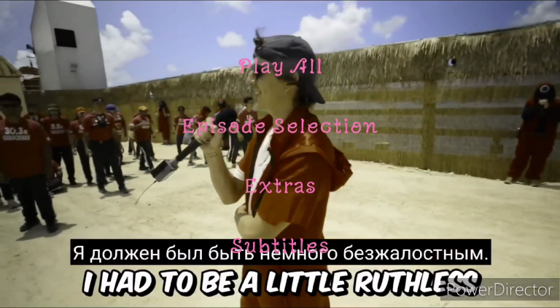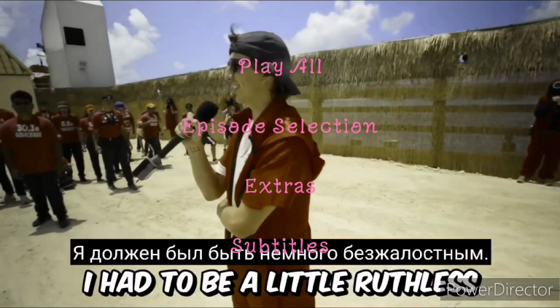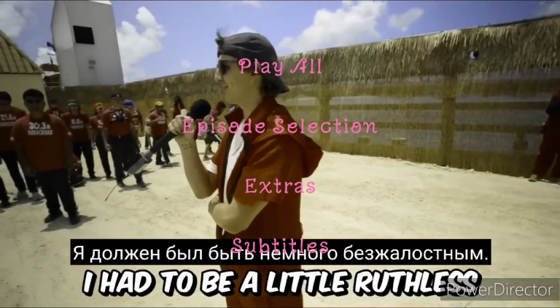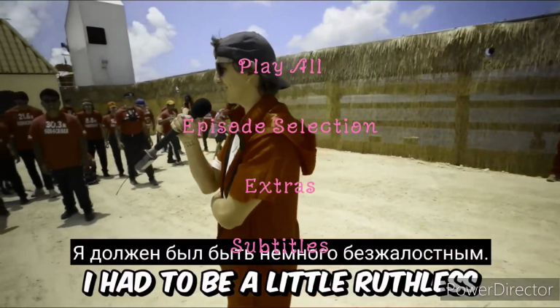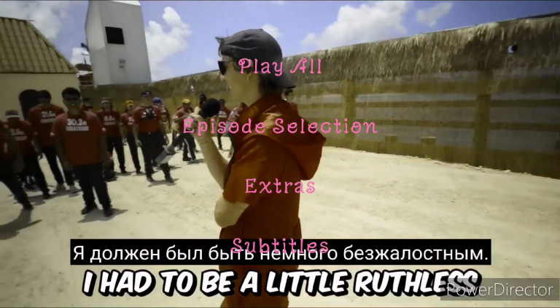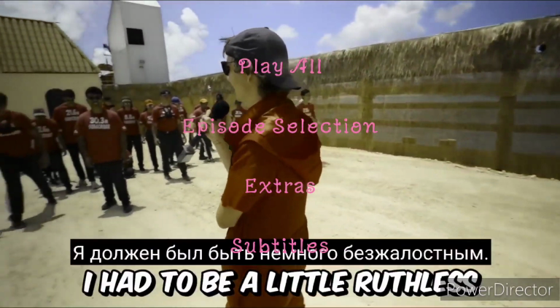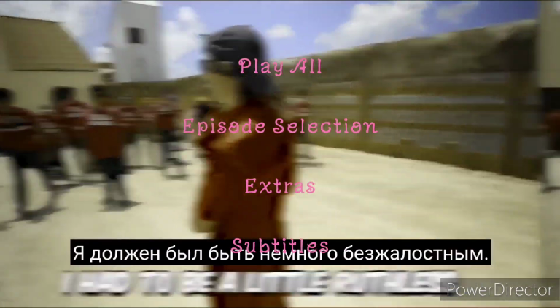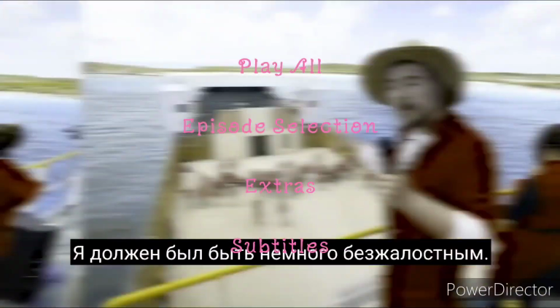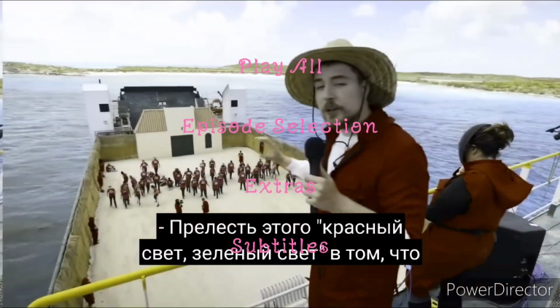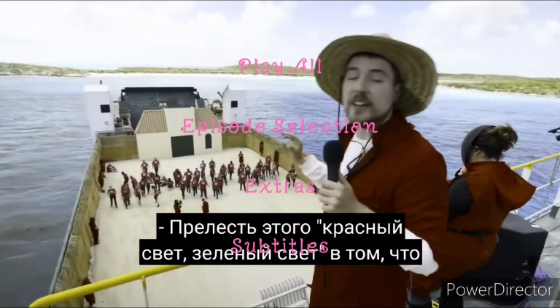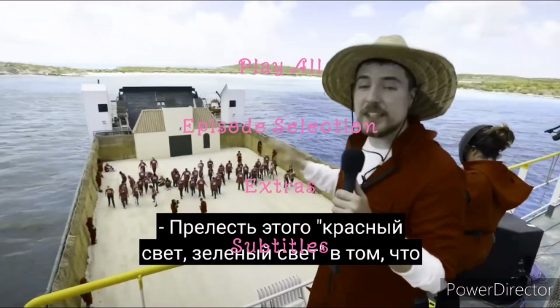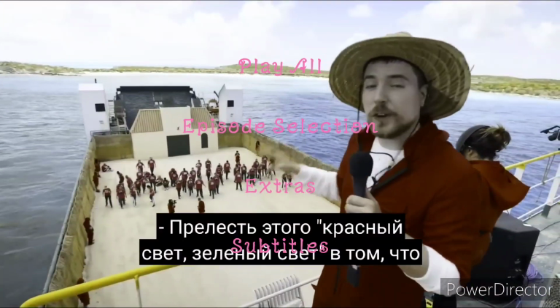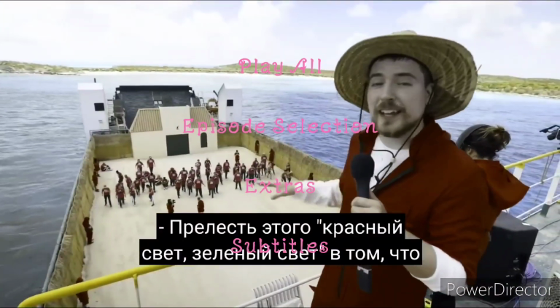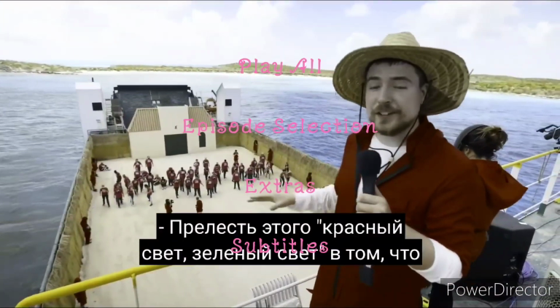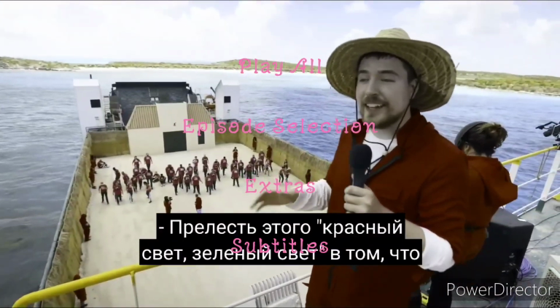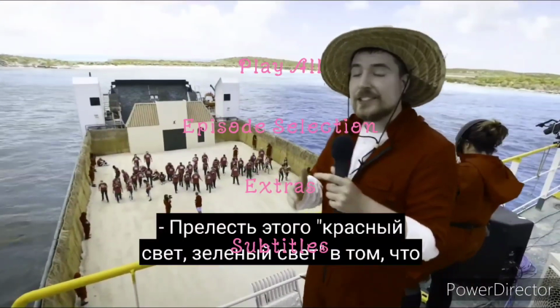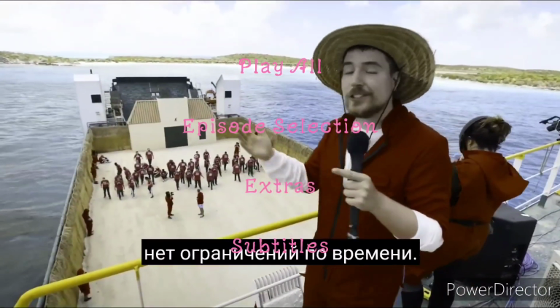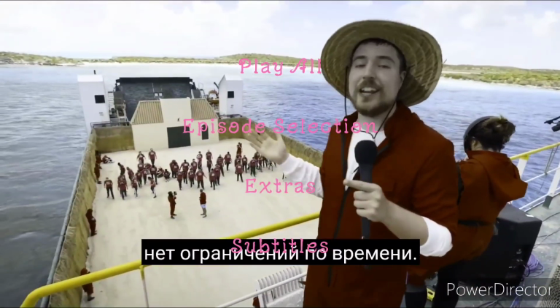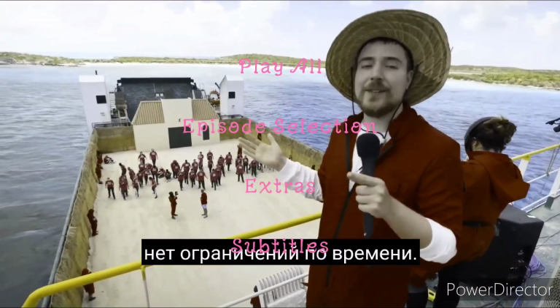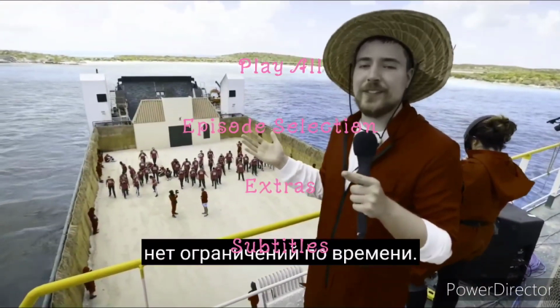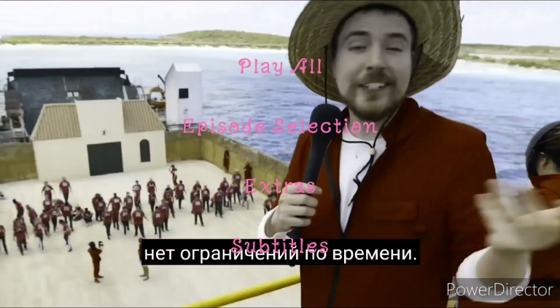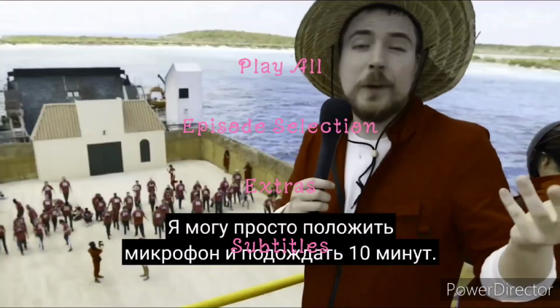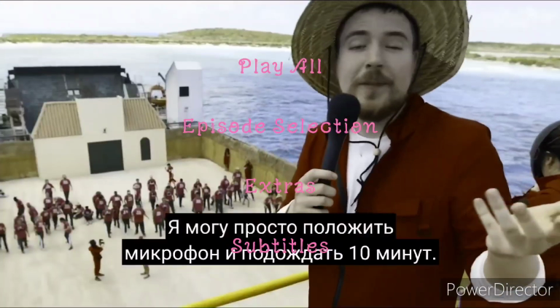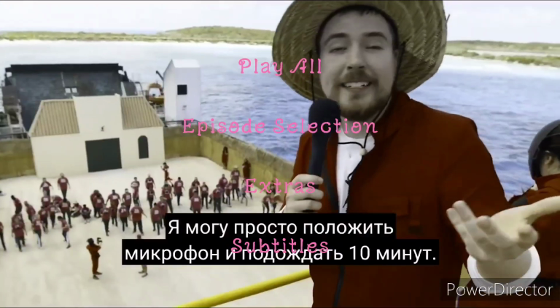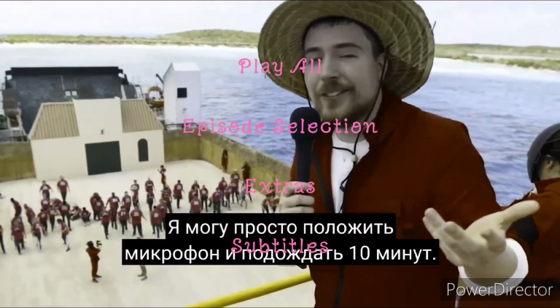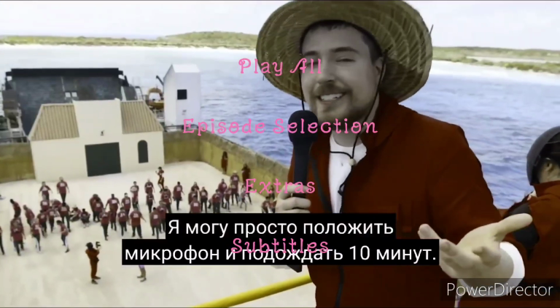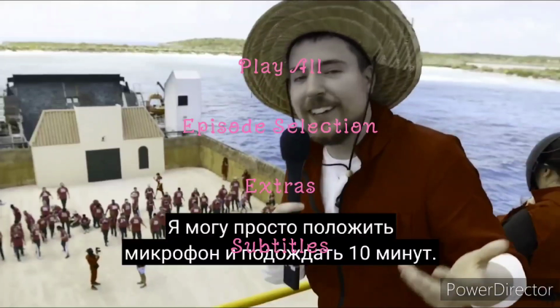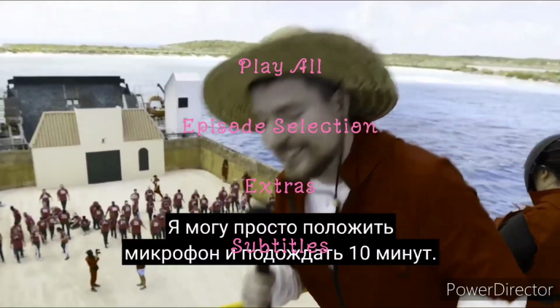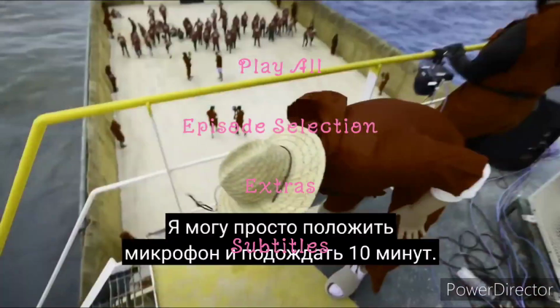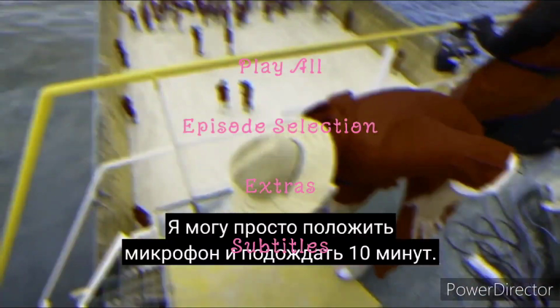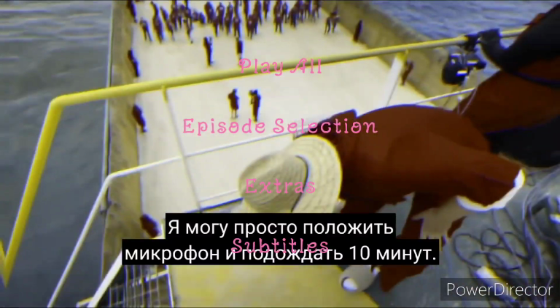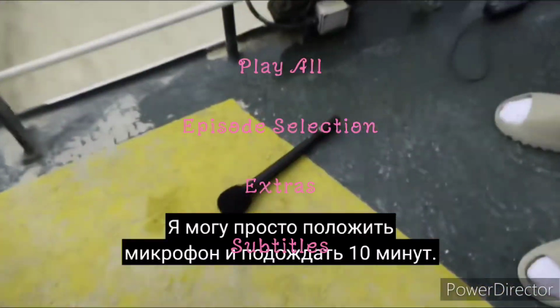So as you can see, it's got four things to select, such as Play All, Episodes, Extras, and Subtitles.